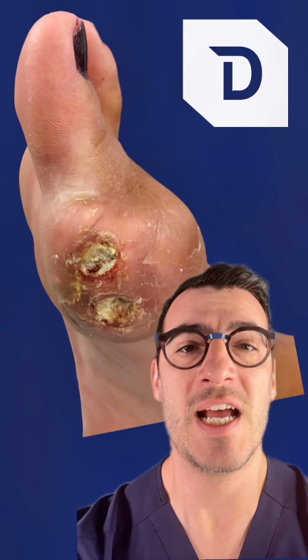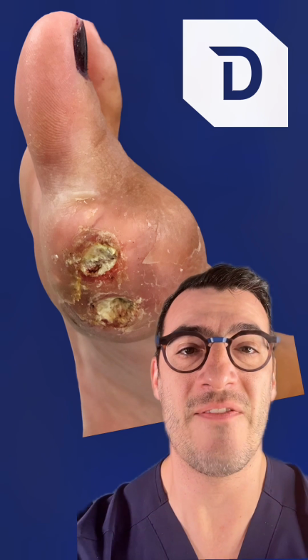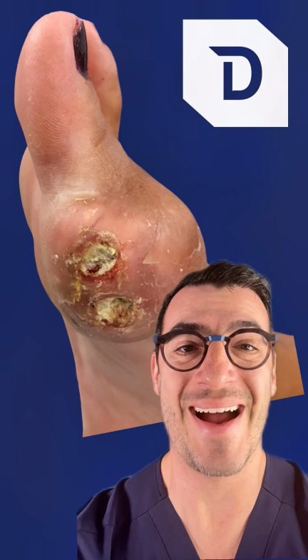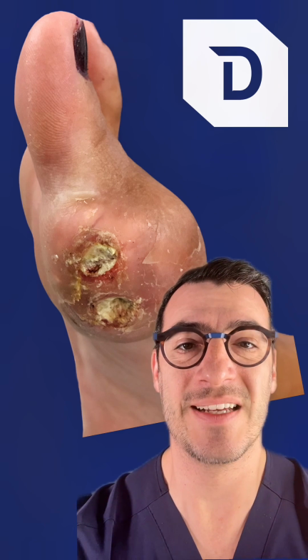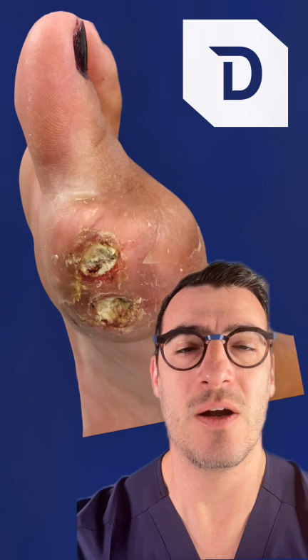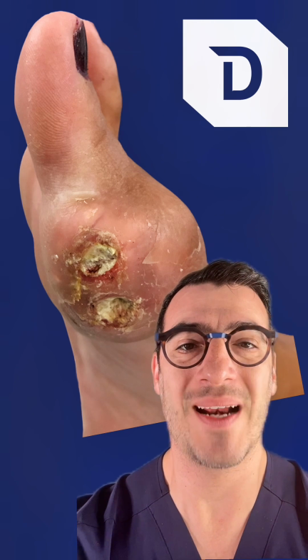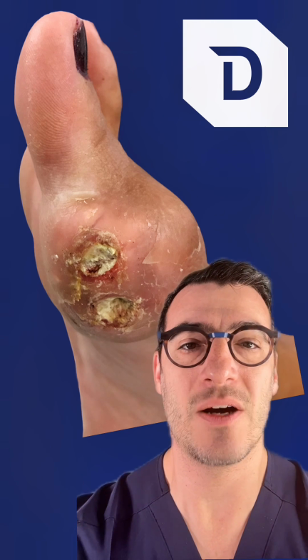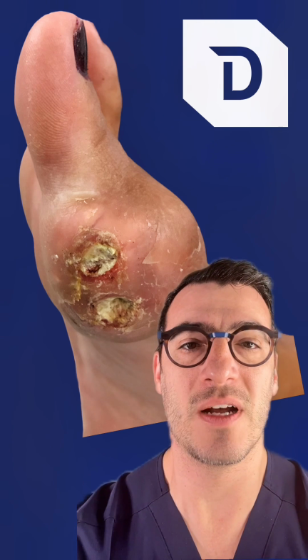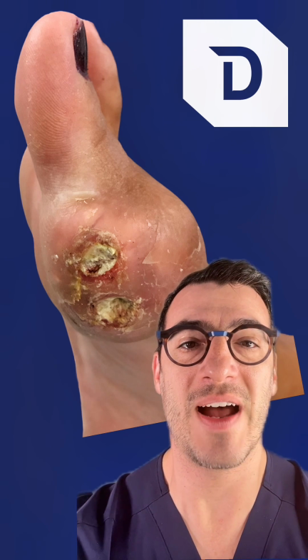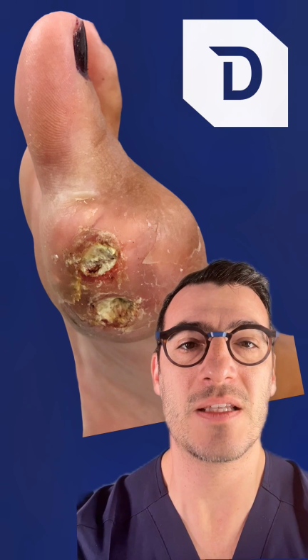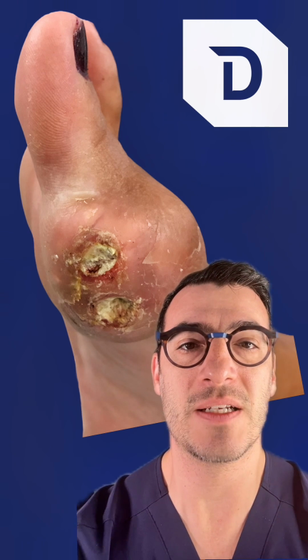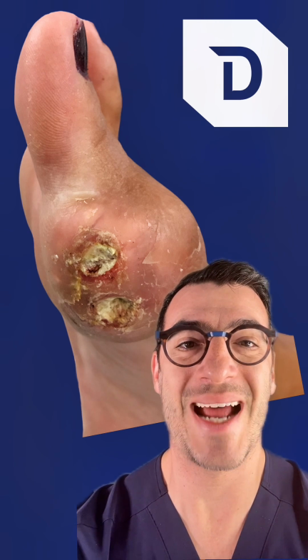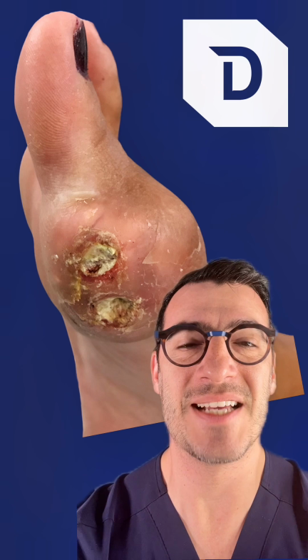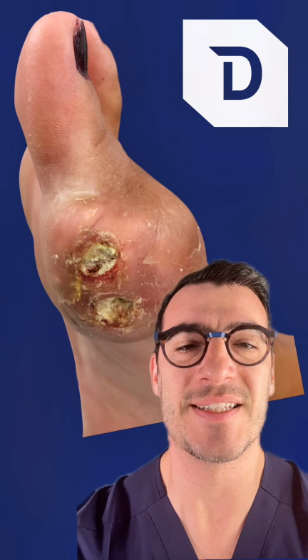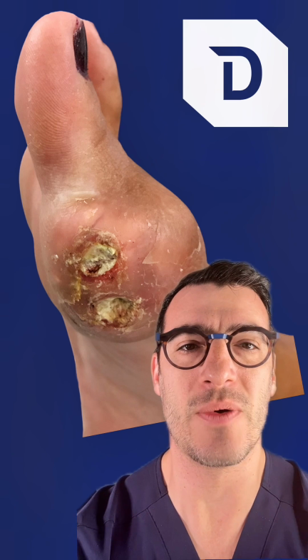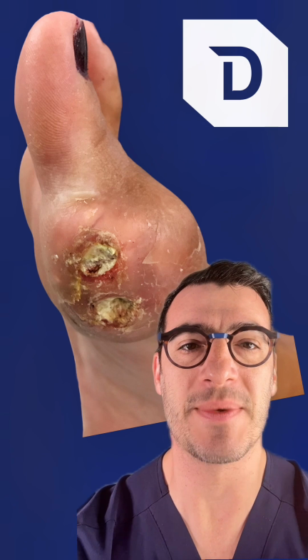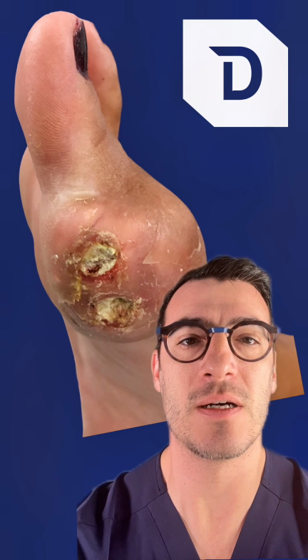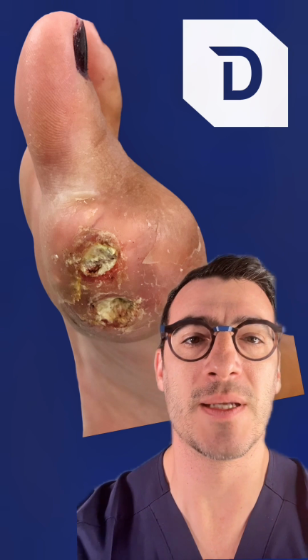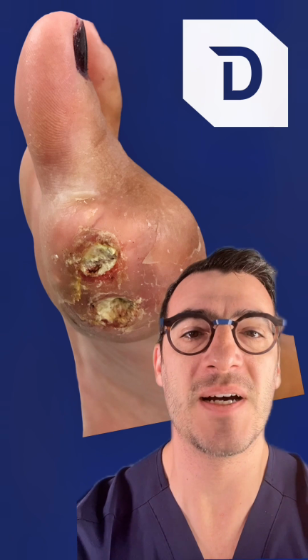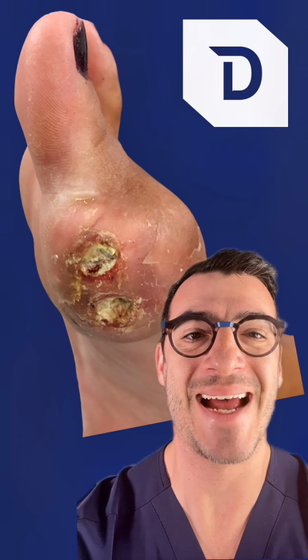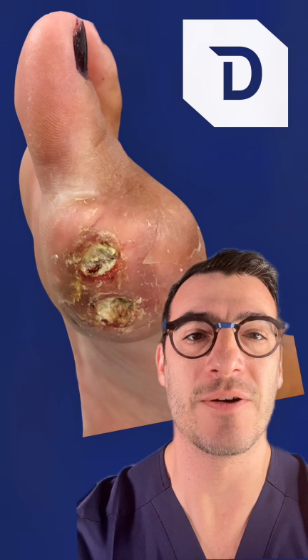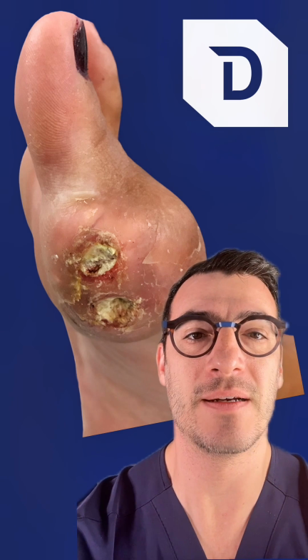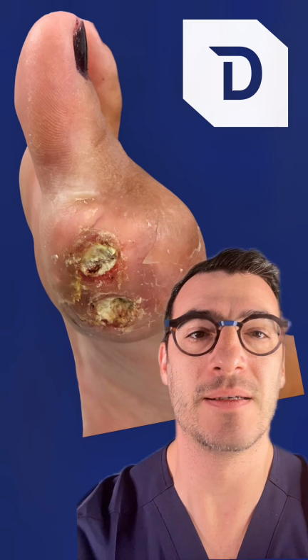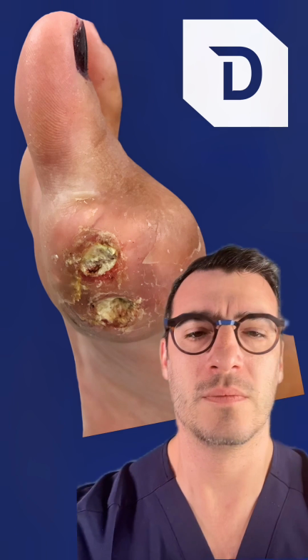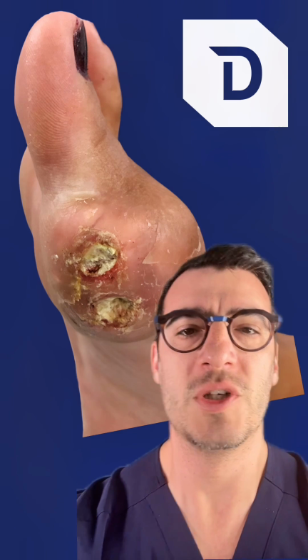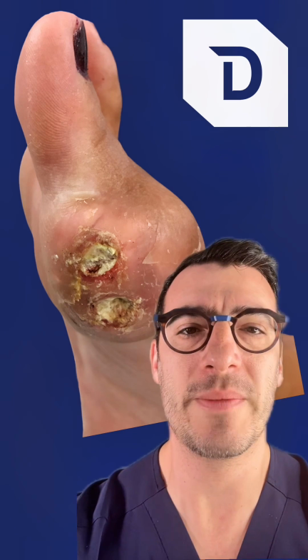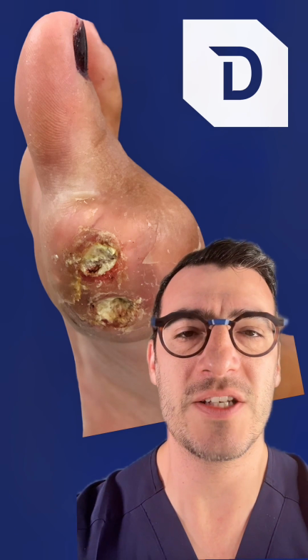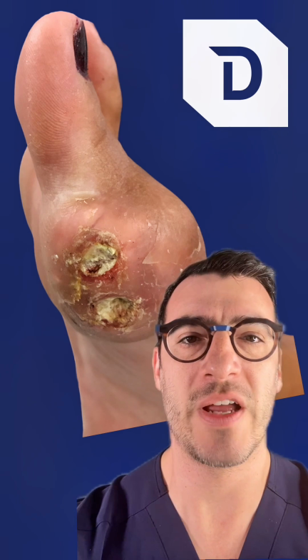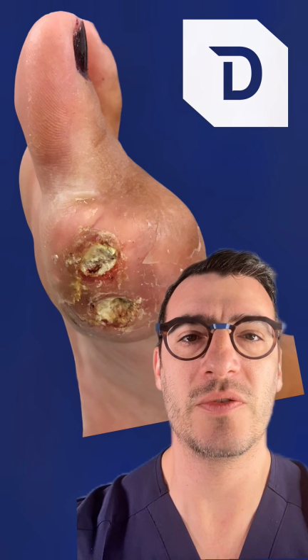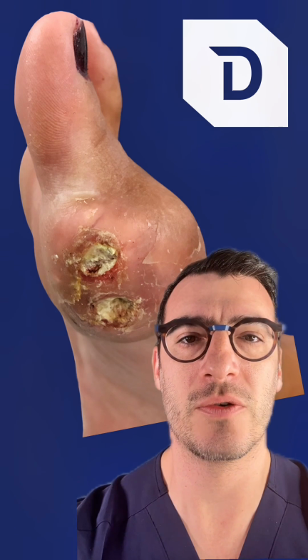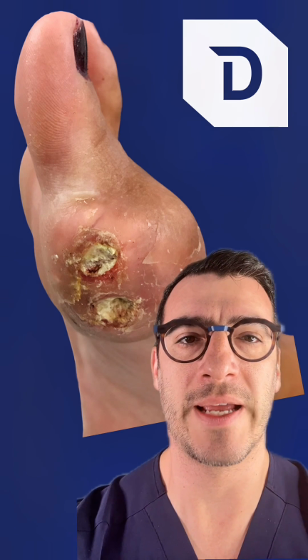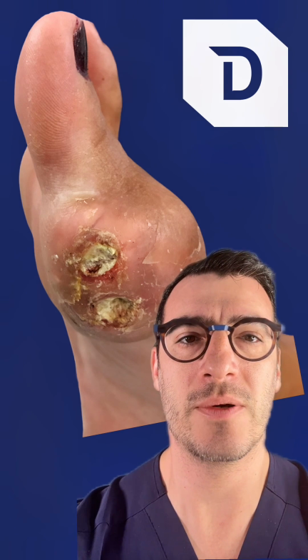In fact, when gout affects the big toe, it has its own name — it's called podagra.